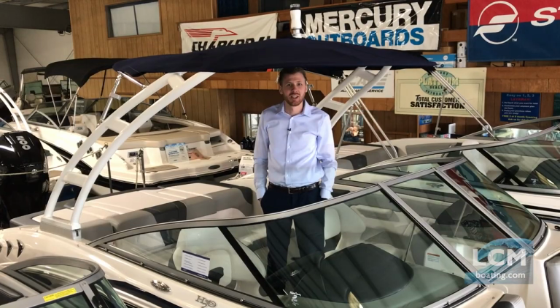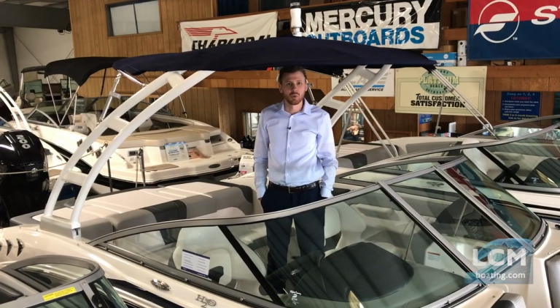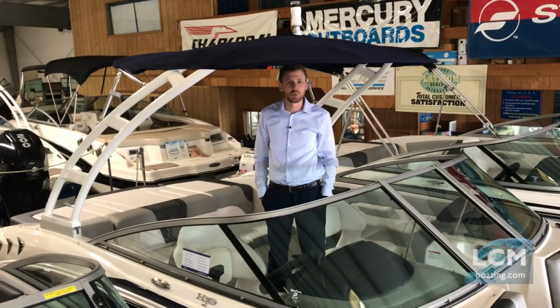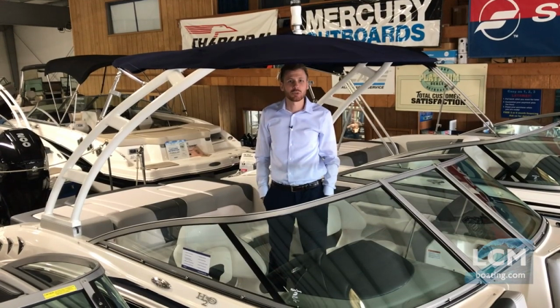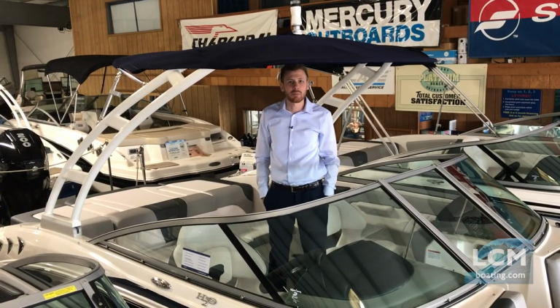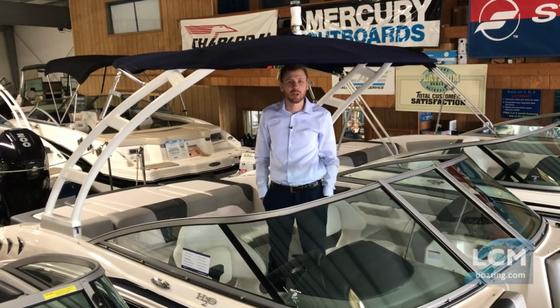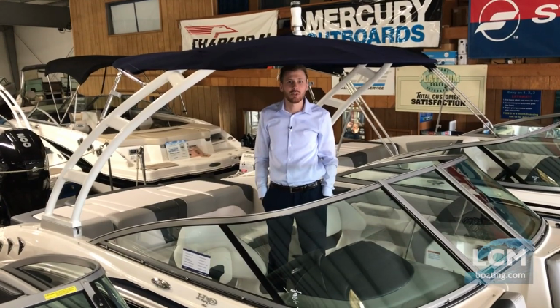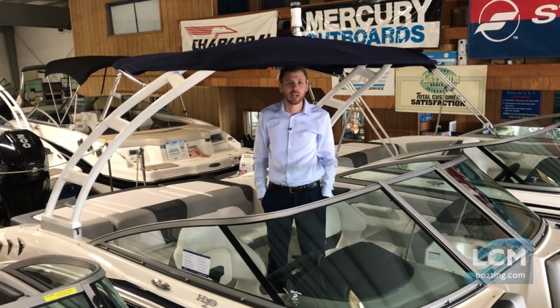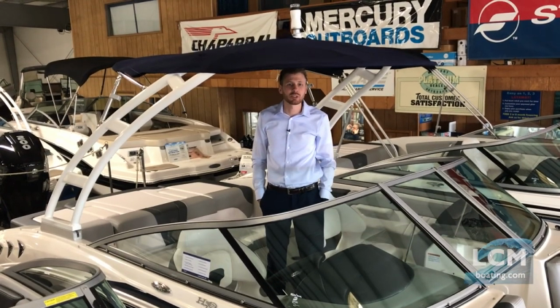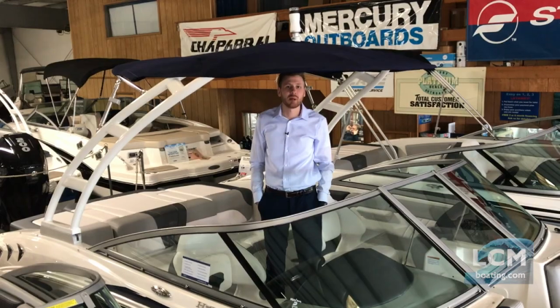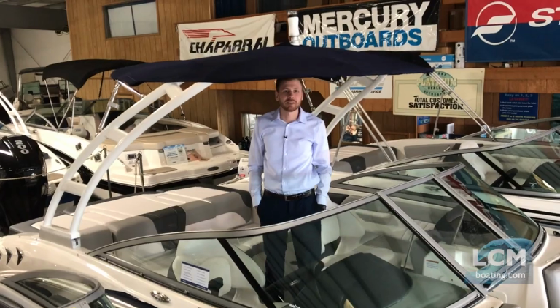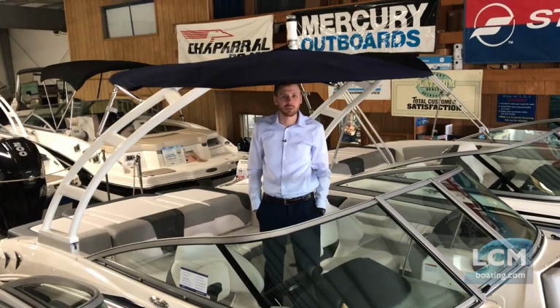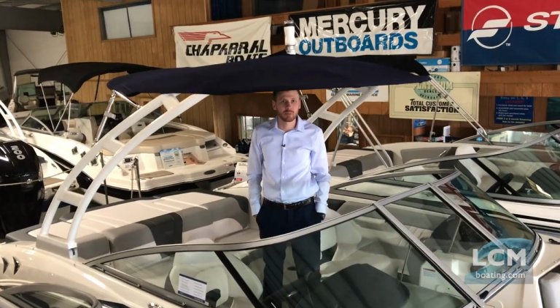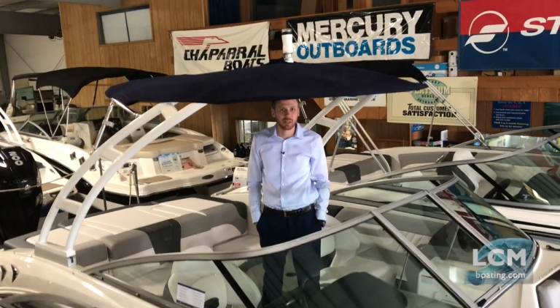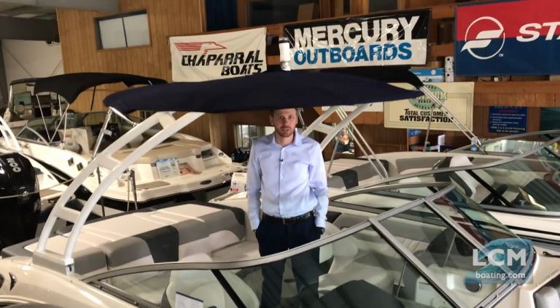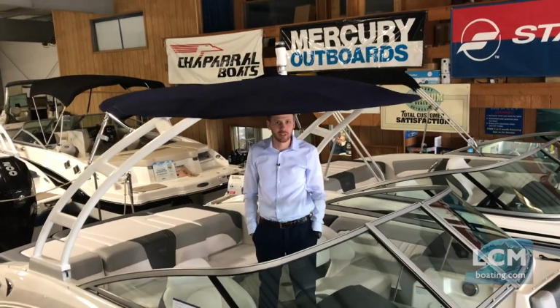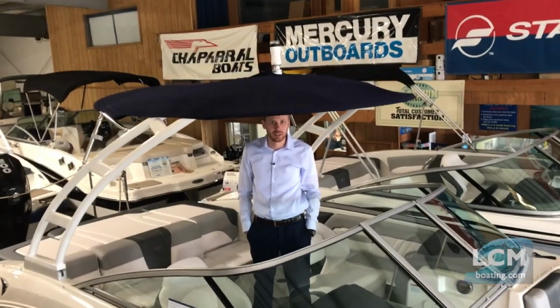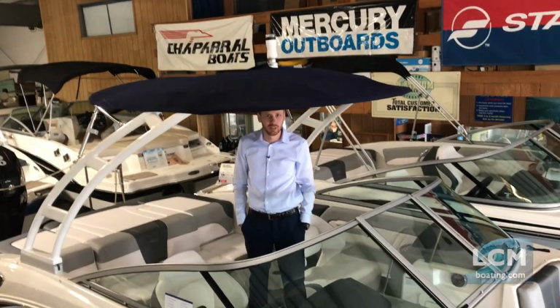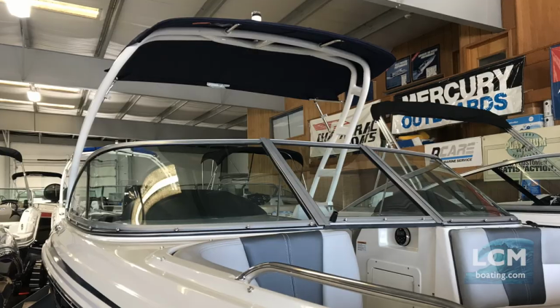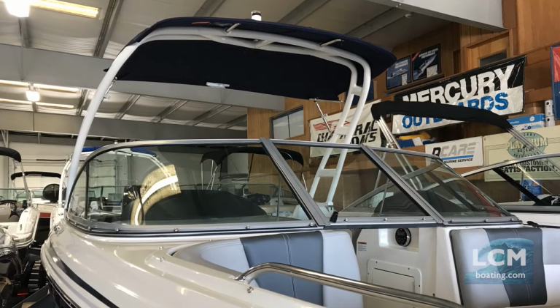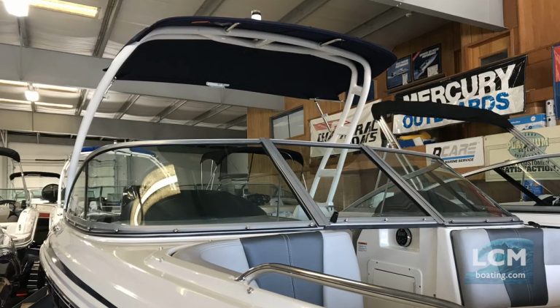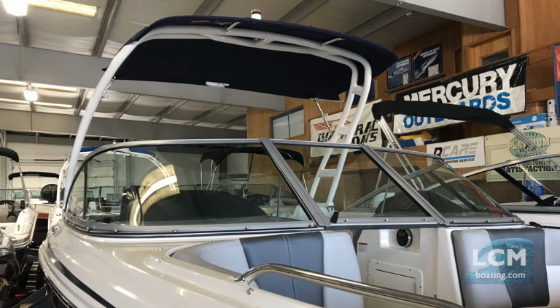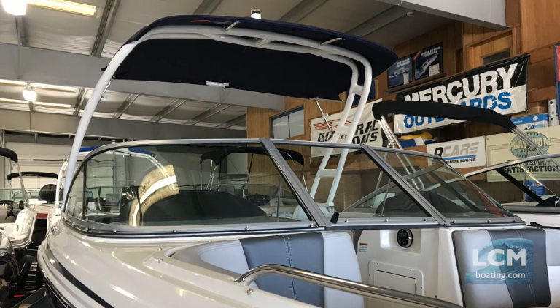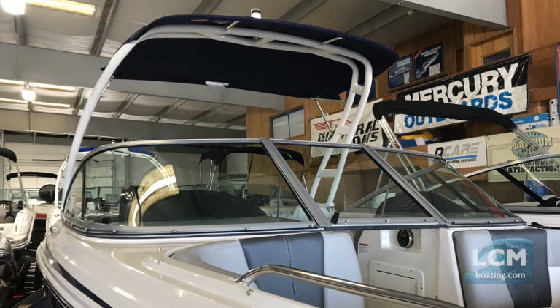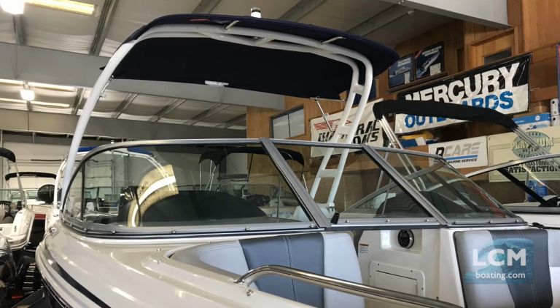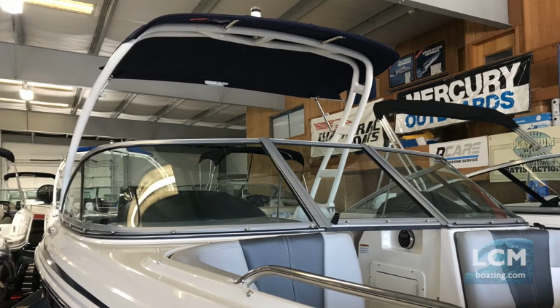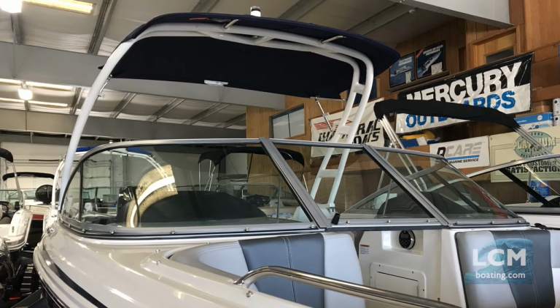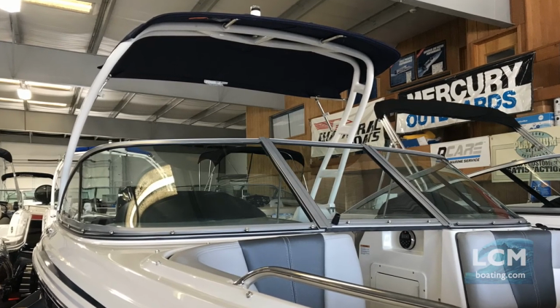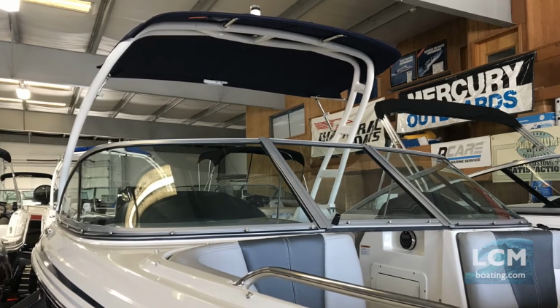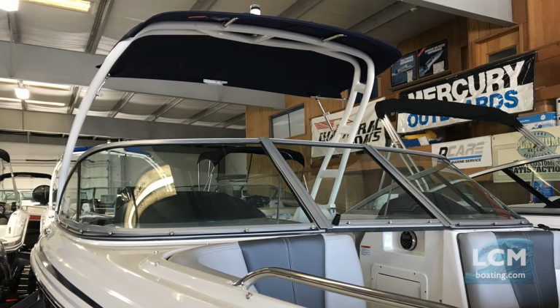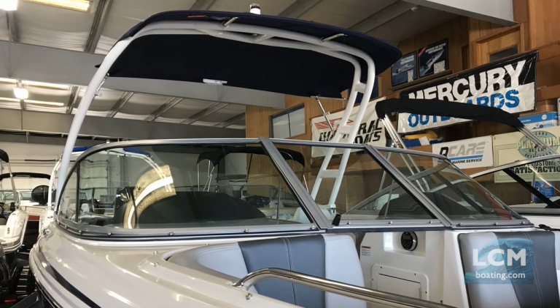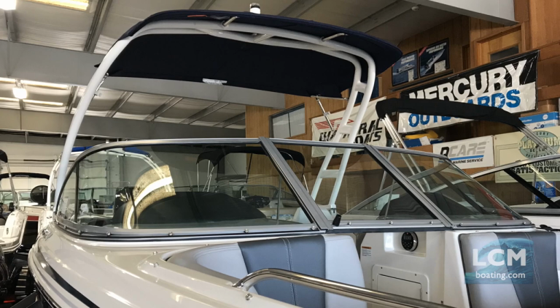When ordered through Chaparral, you have the option of buying tower top canvas. This tower top canvas provides shade for the entire large cockpit.